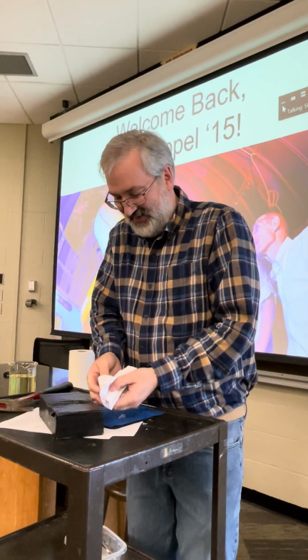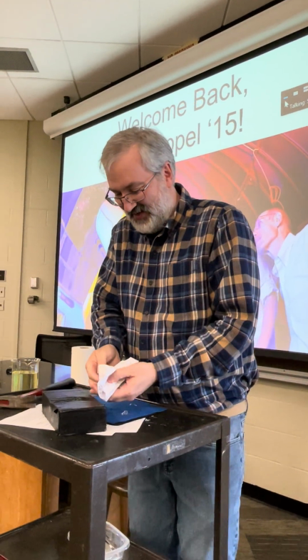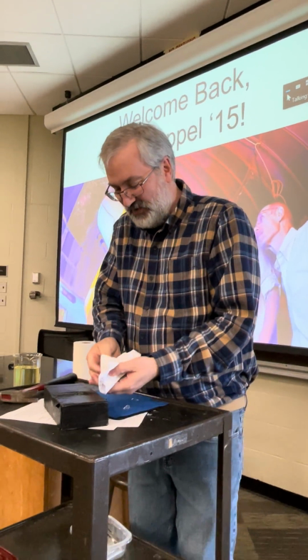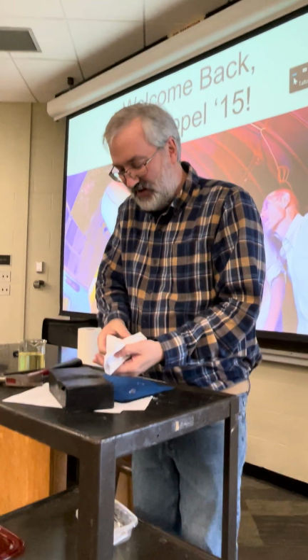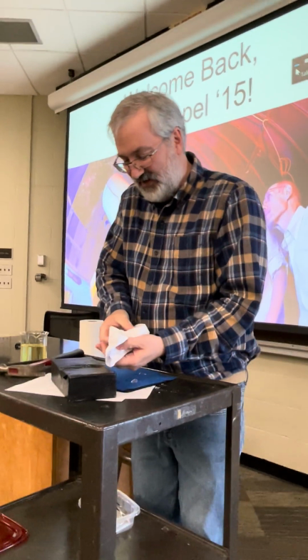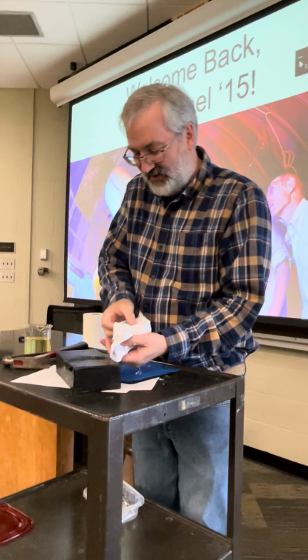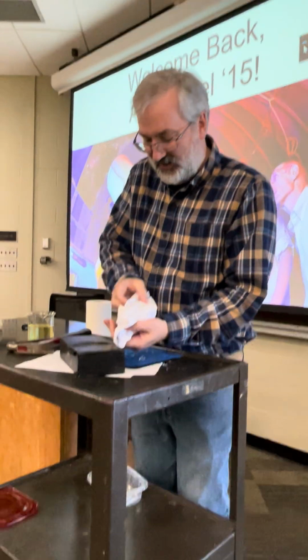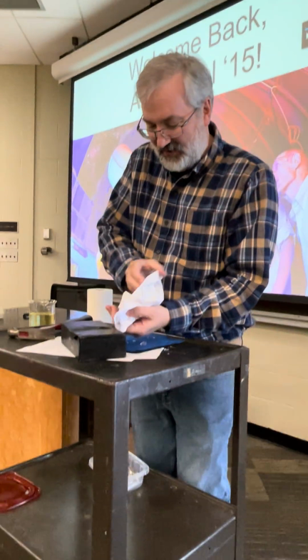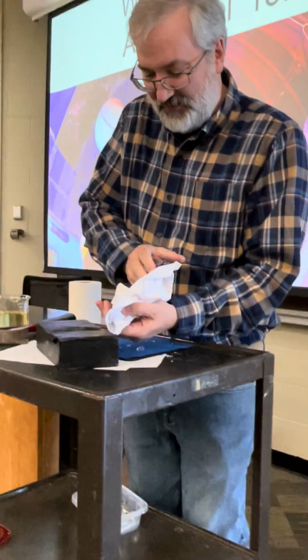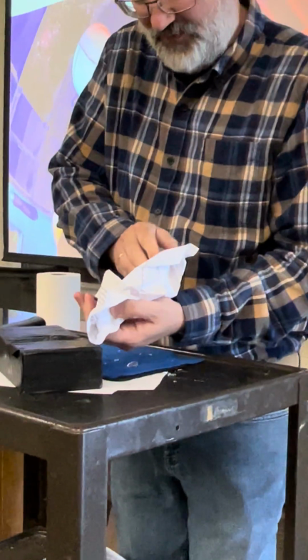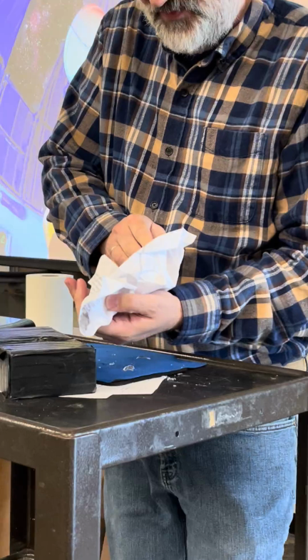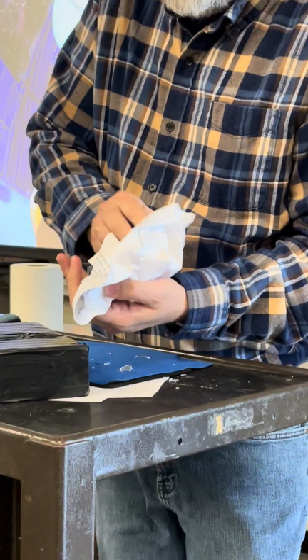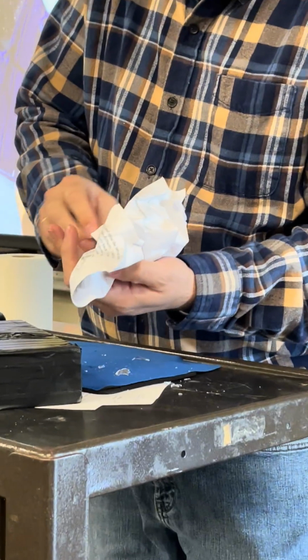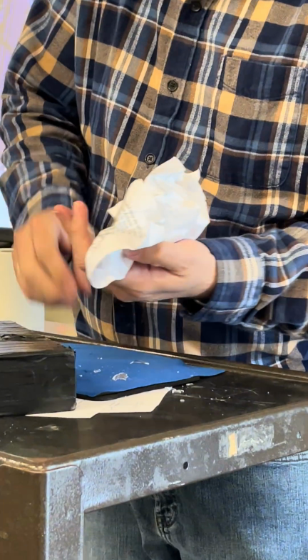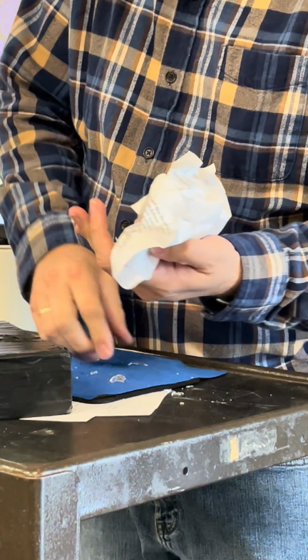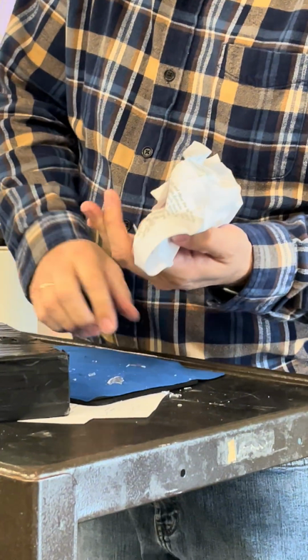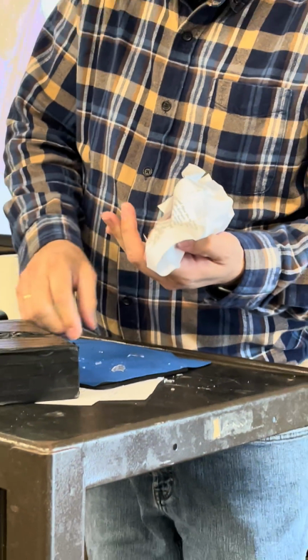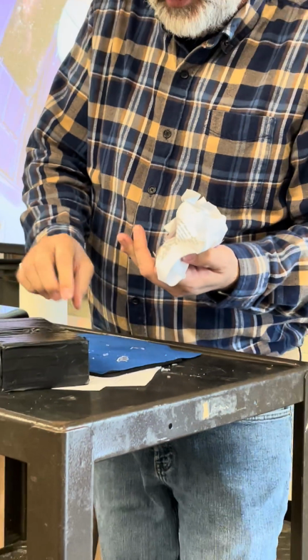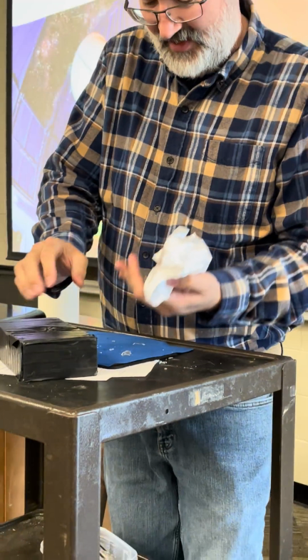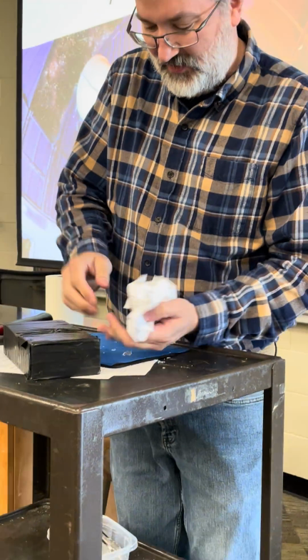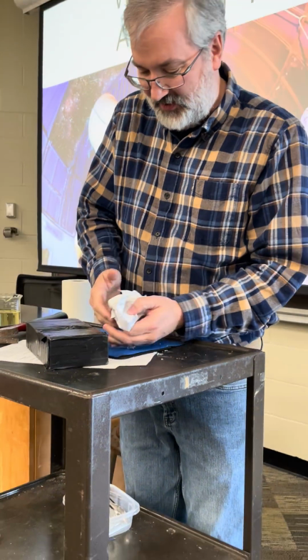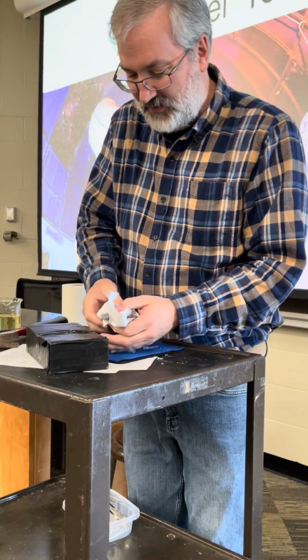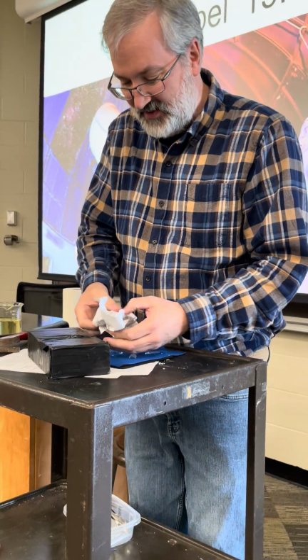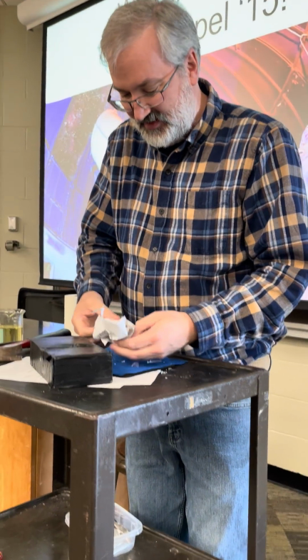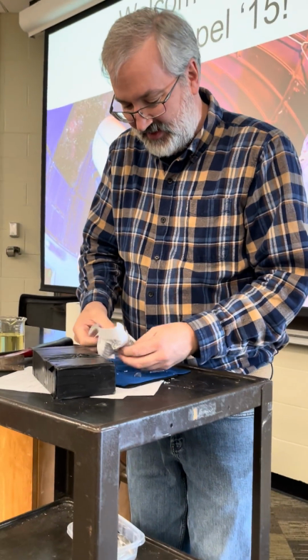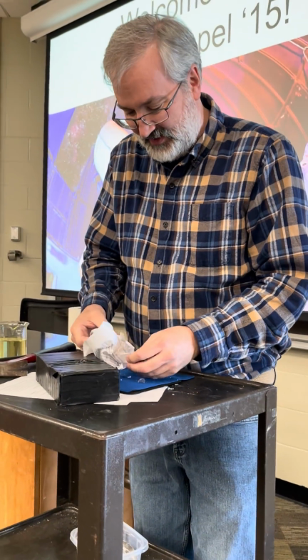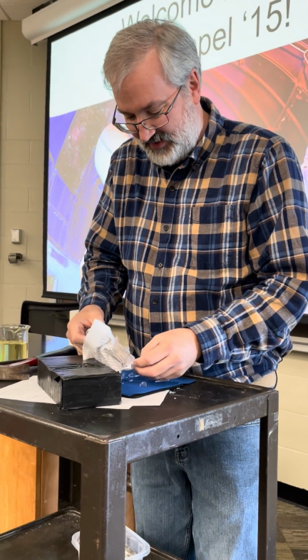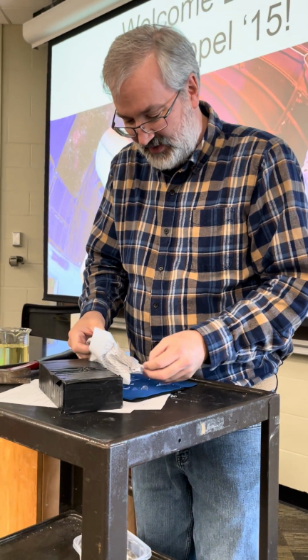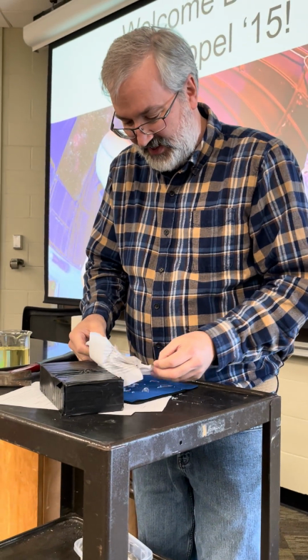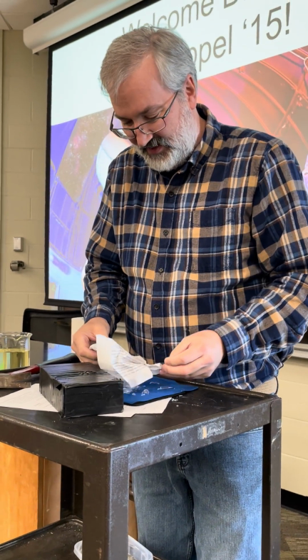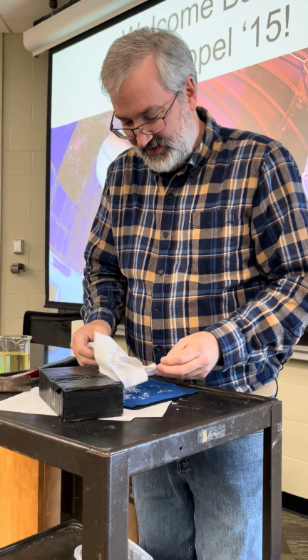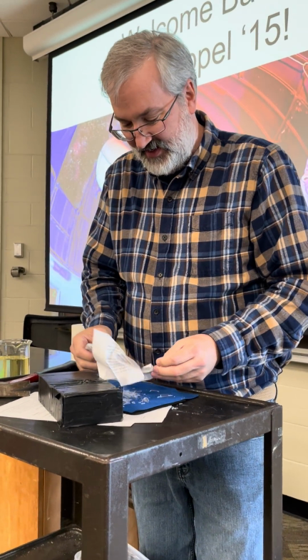I'm dropping it all over. Ouch — I don't want to lose pieces here. I'll dump it out on there.